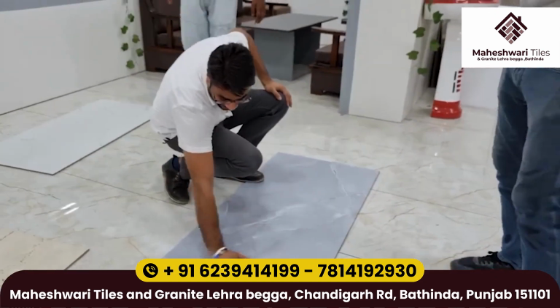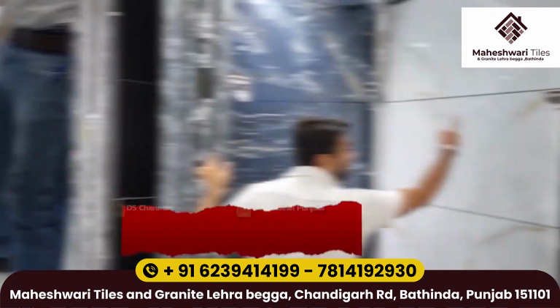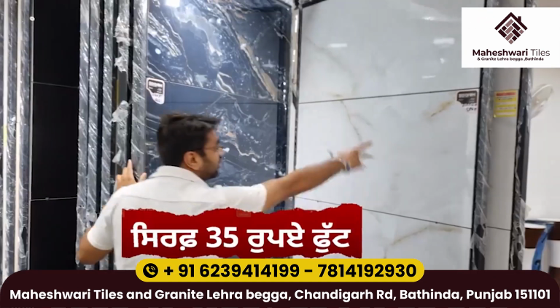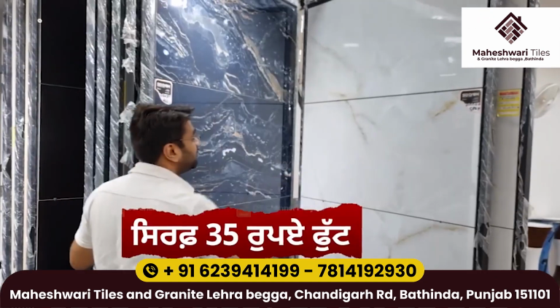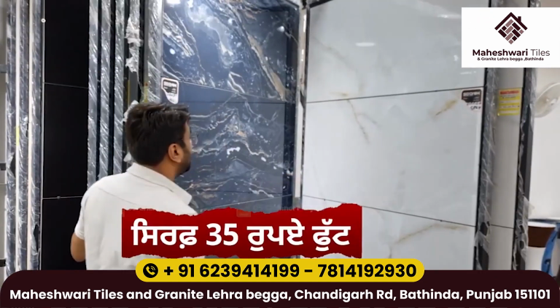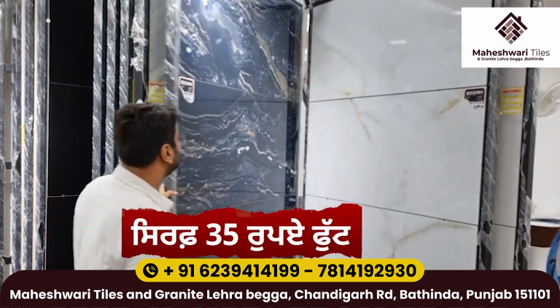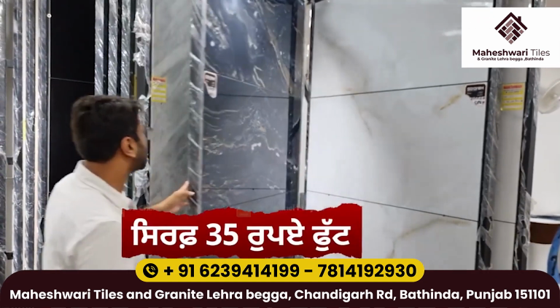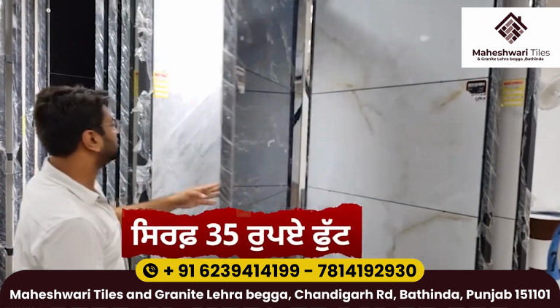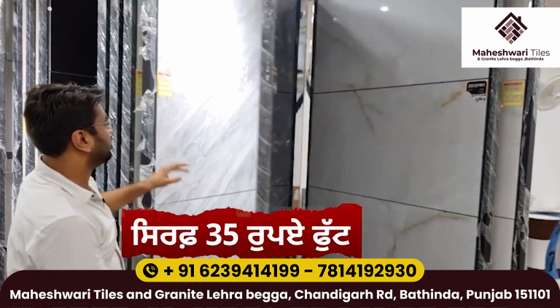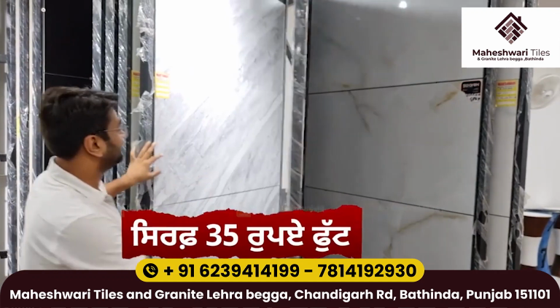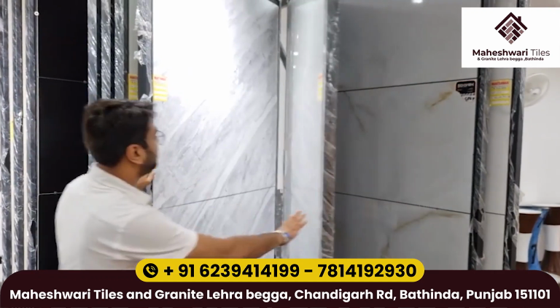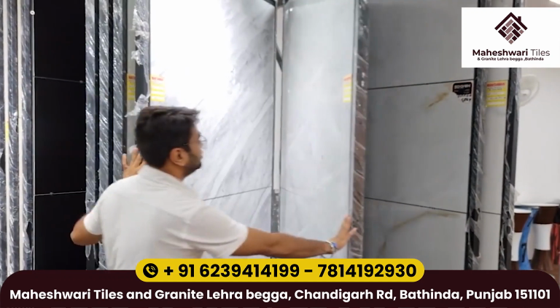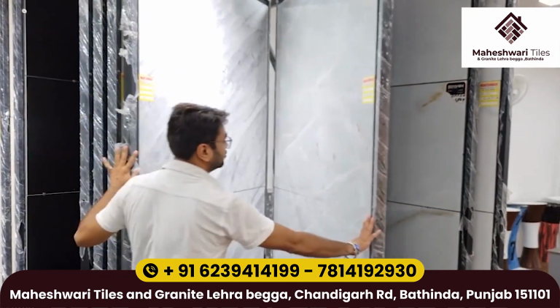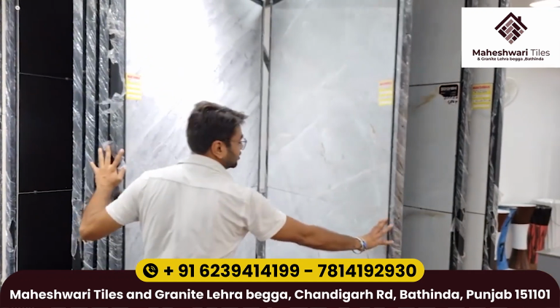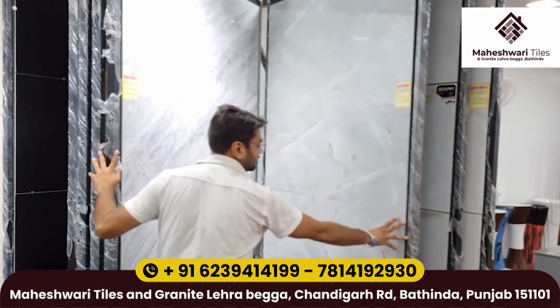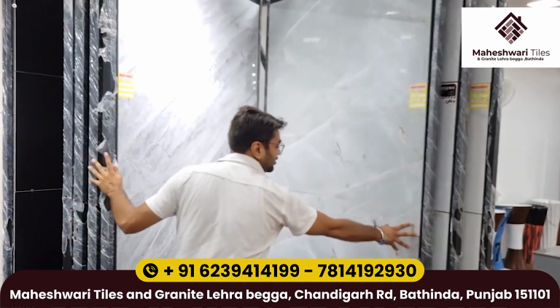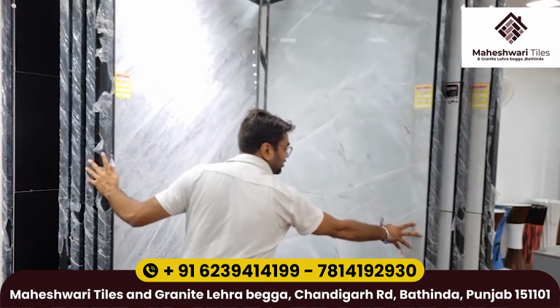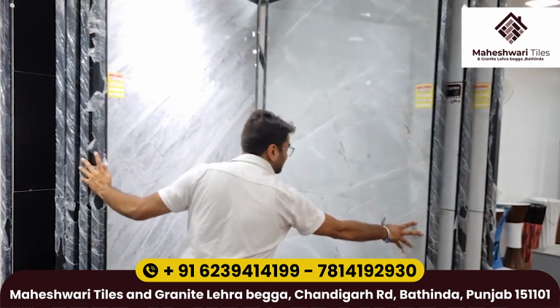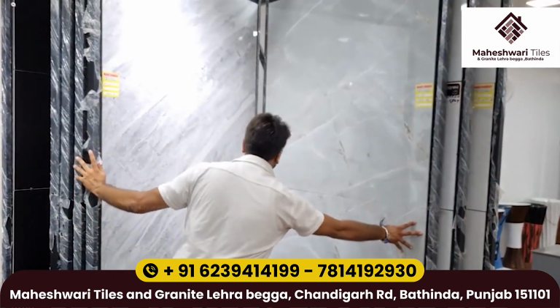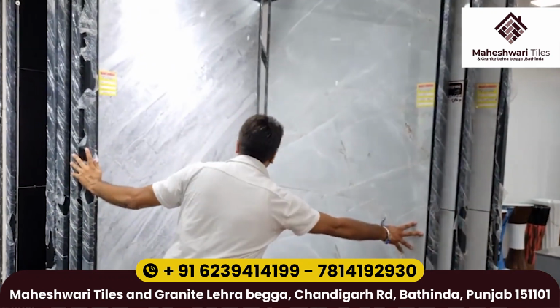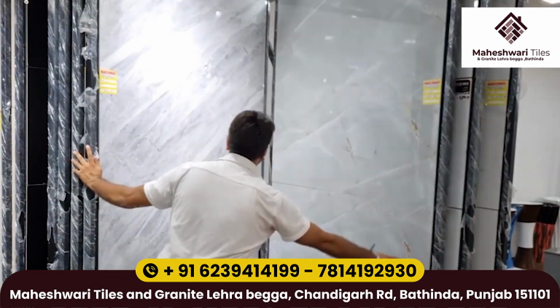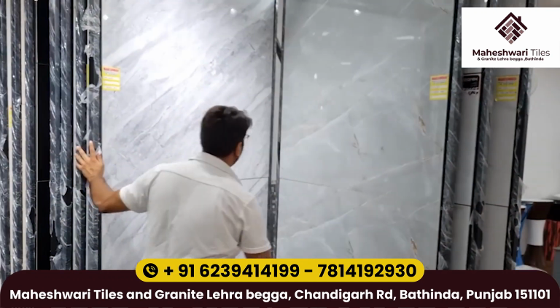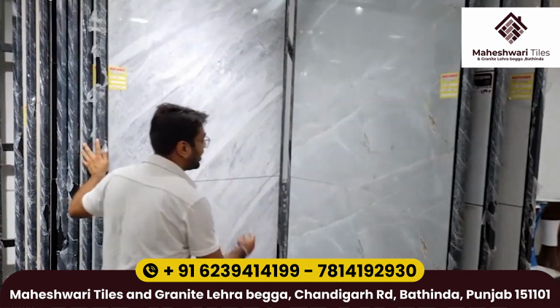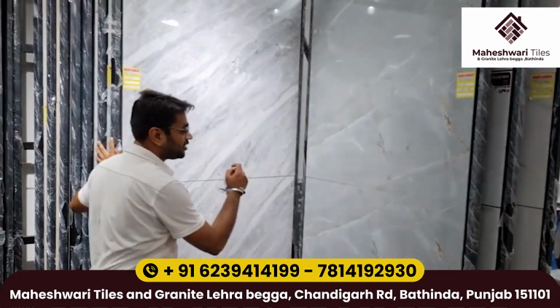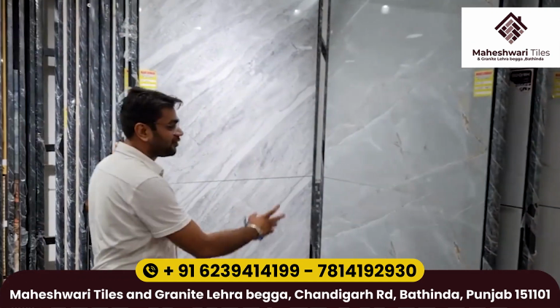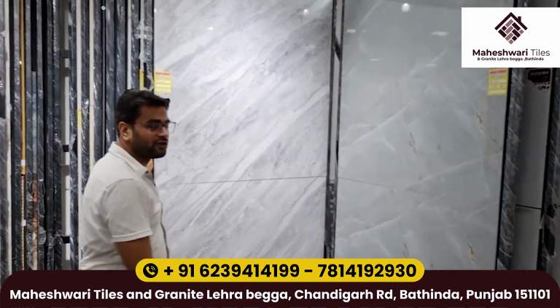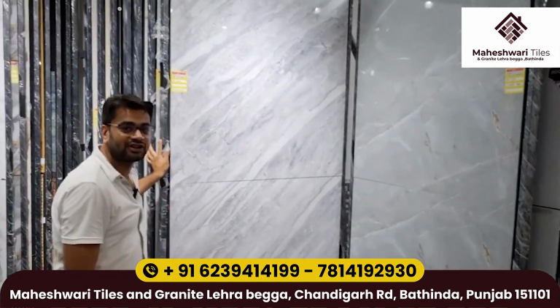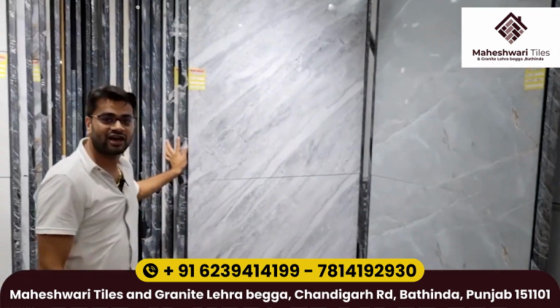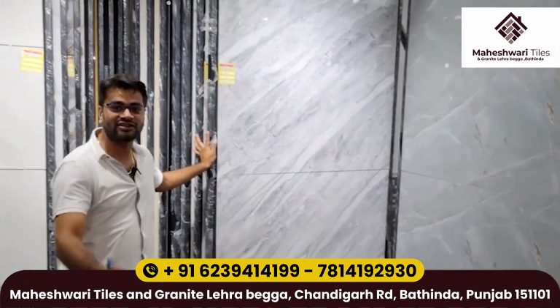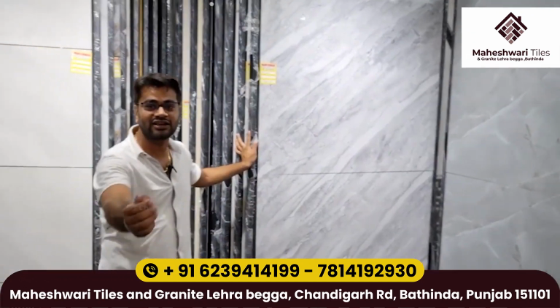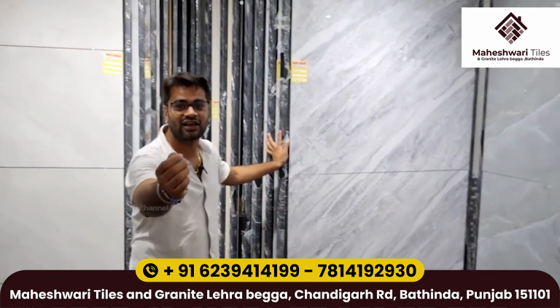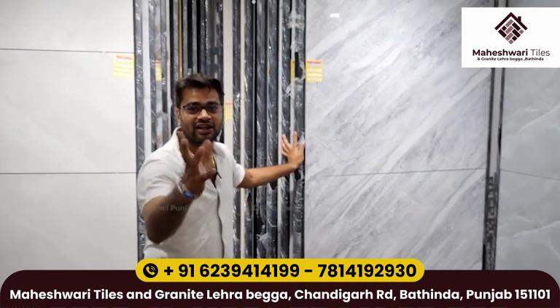This color is 35 rupees. Just 35 rupees. The whole life is guaranteed.